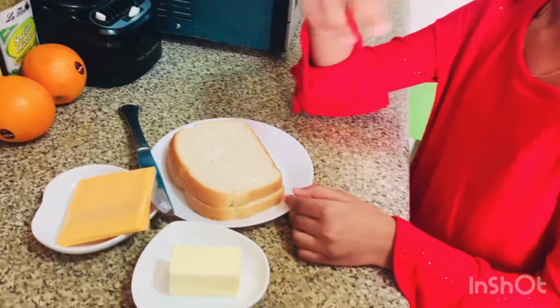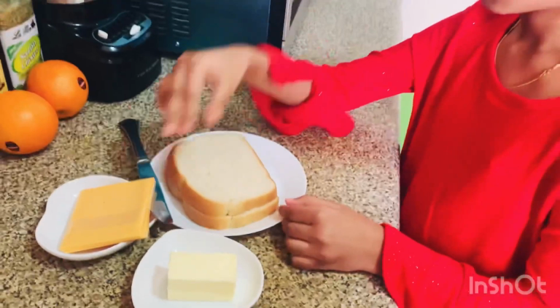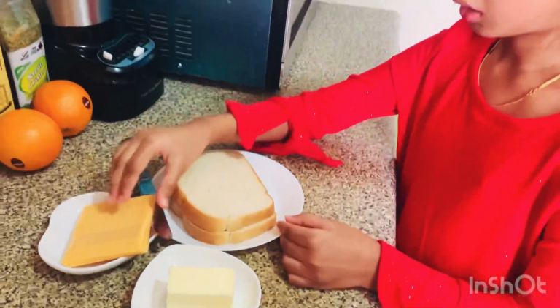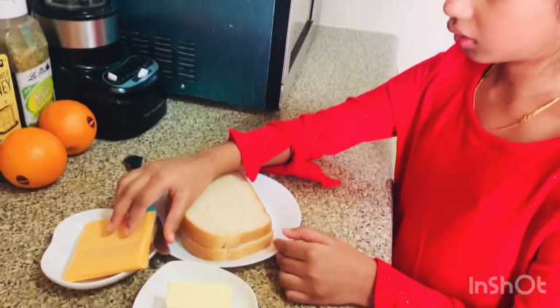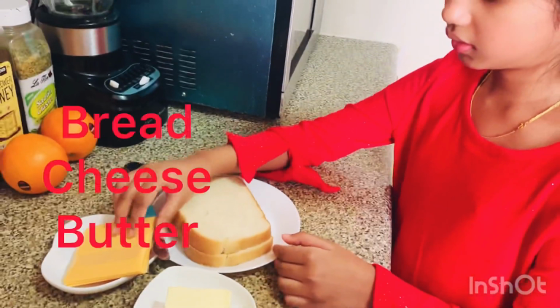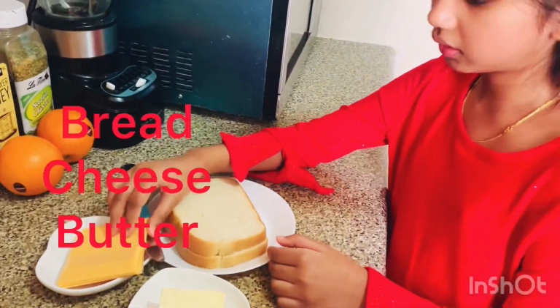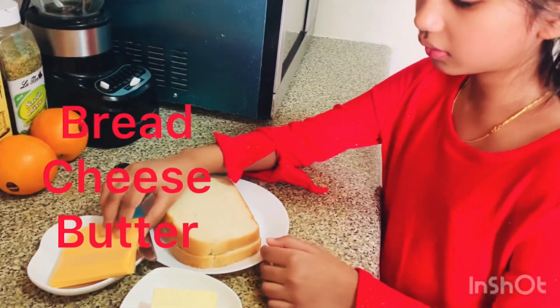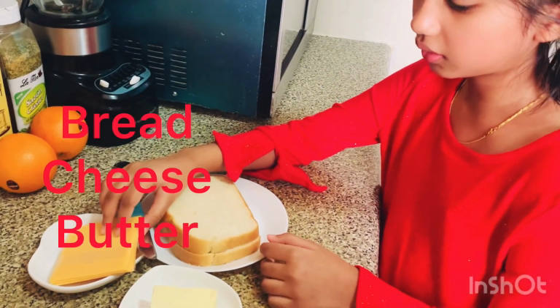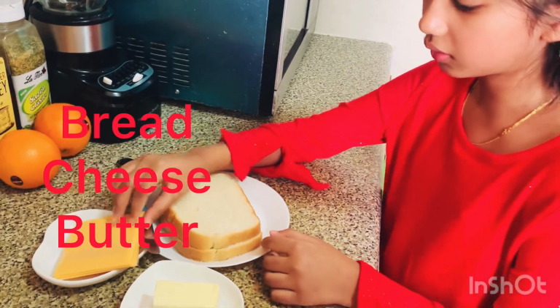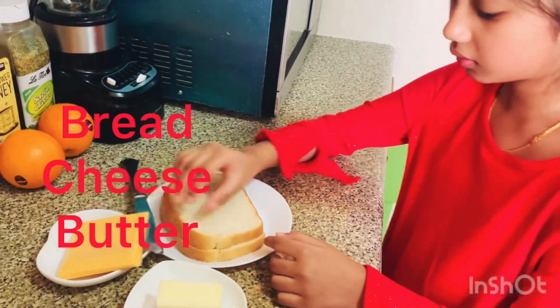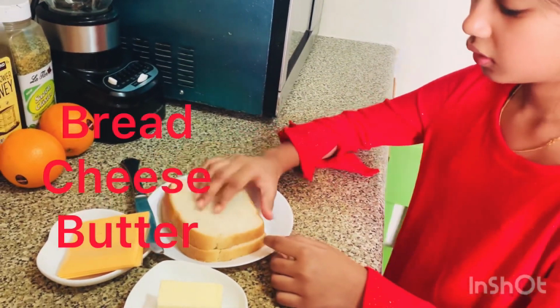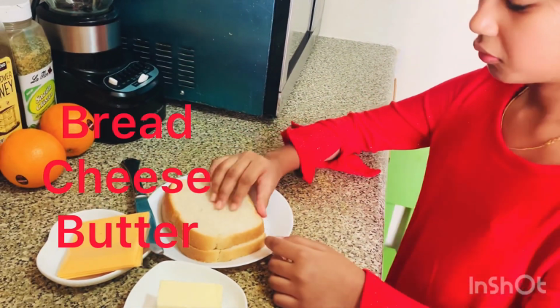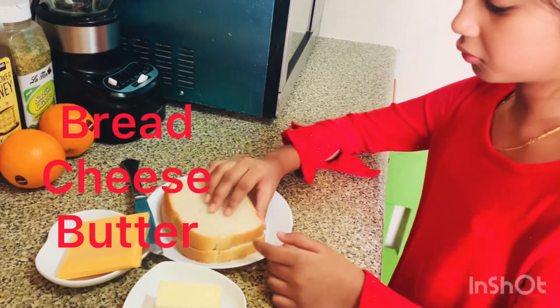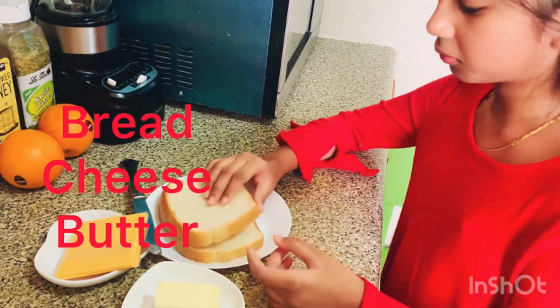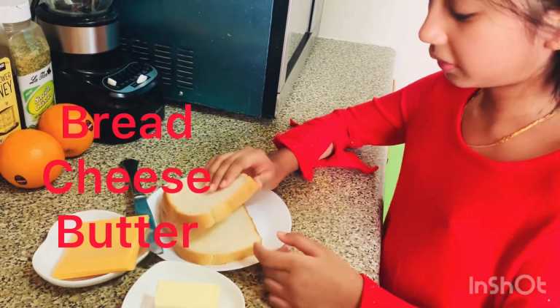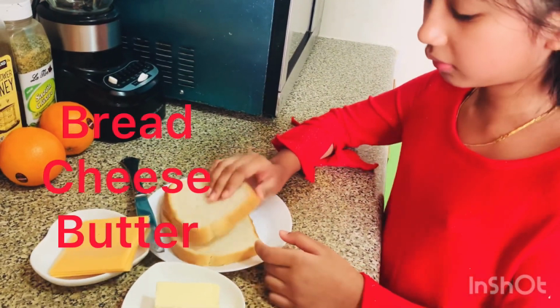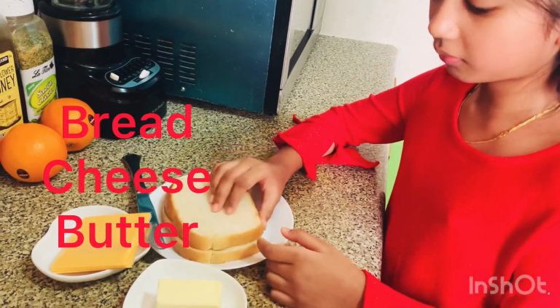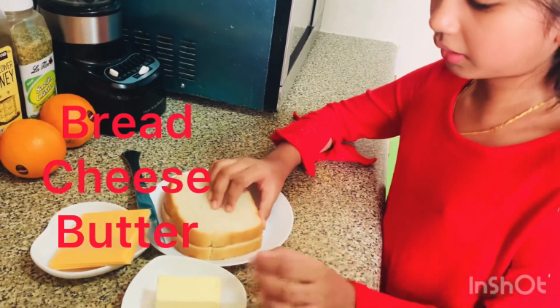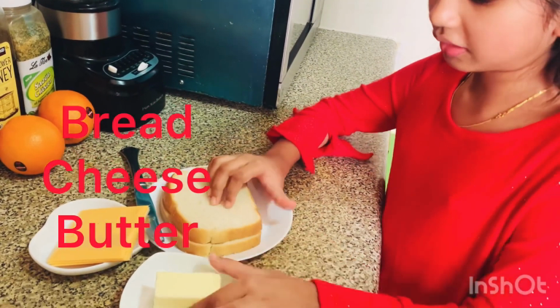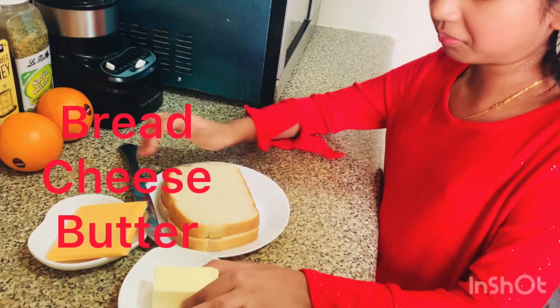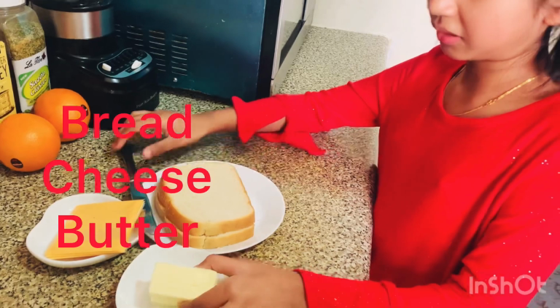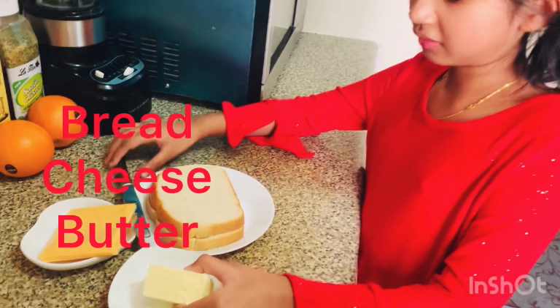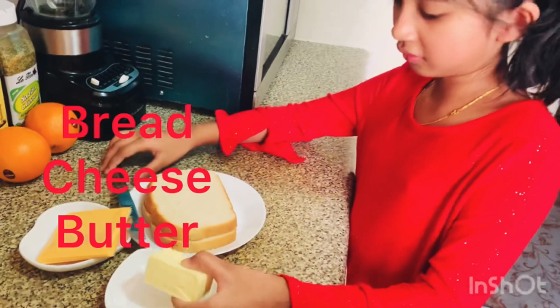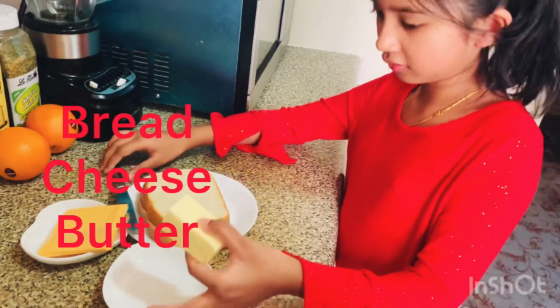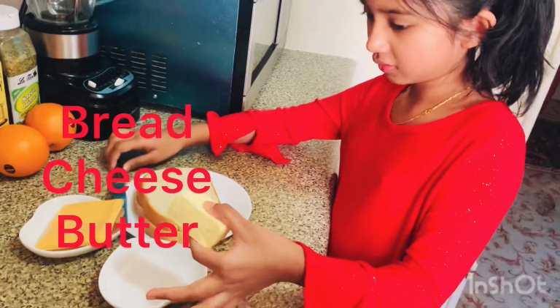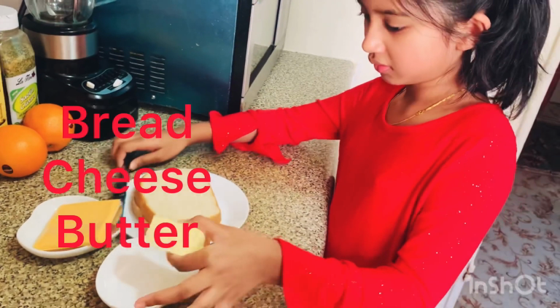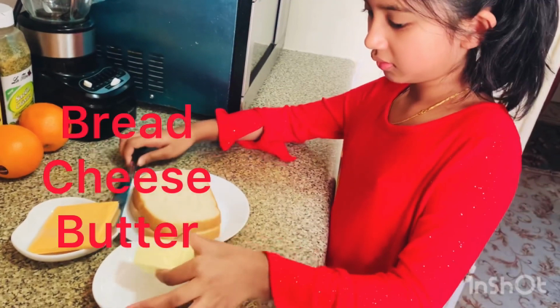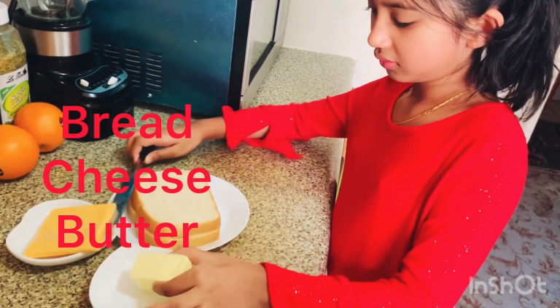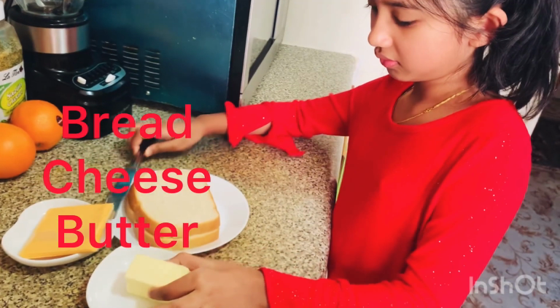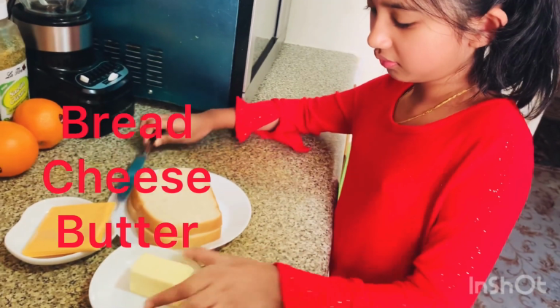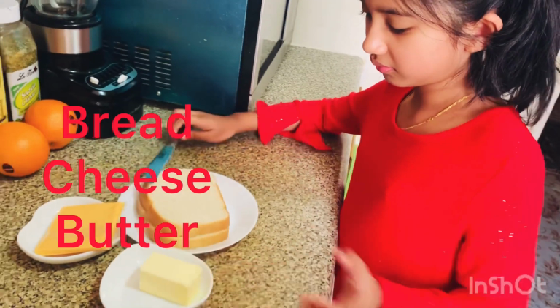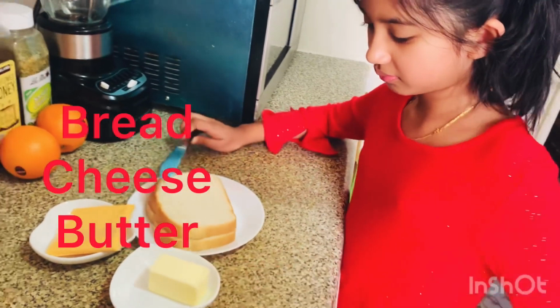A single cheese, two pieces of bread and butter. Okay, let's start.